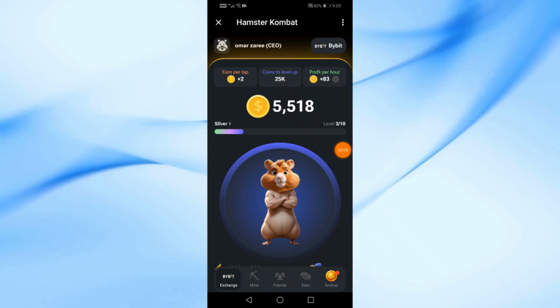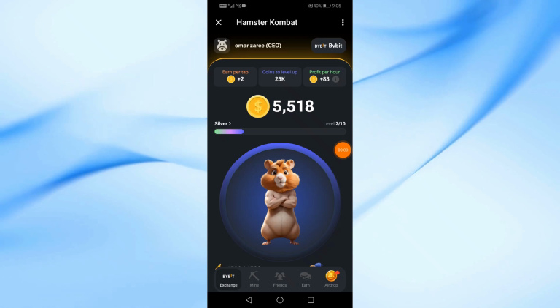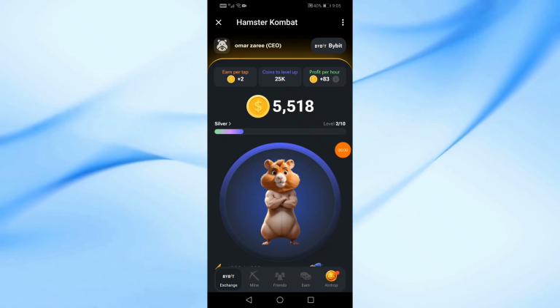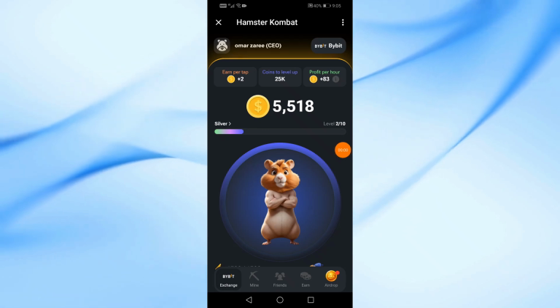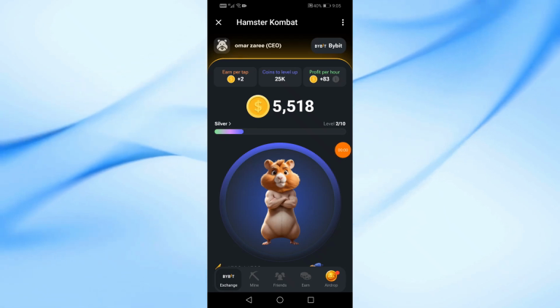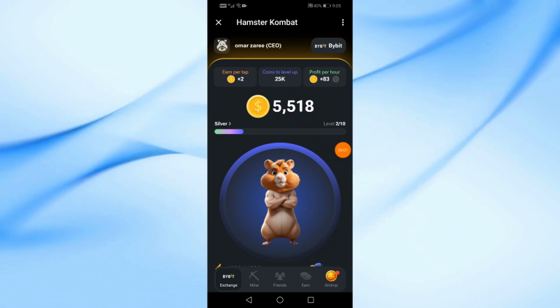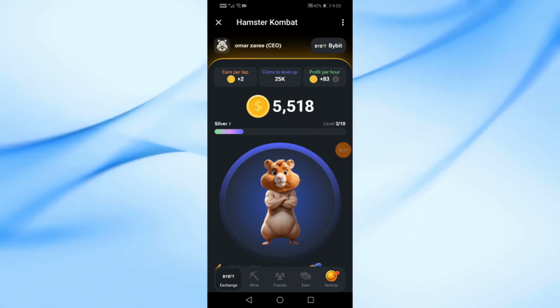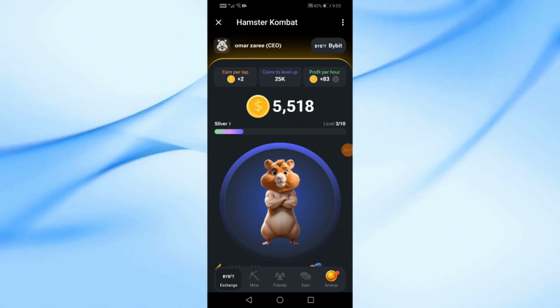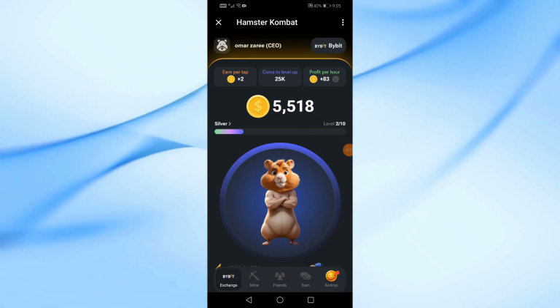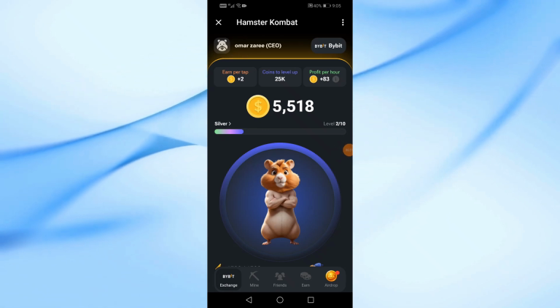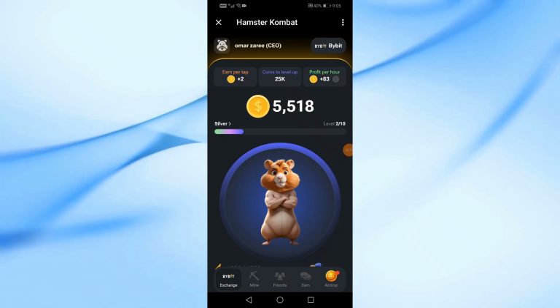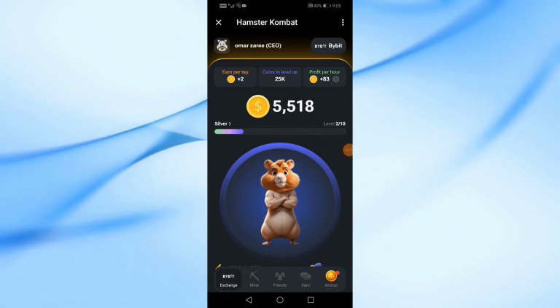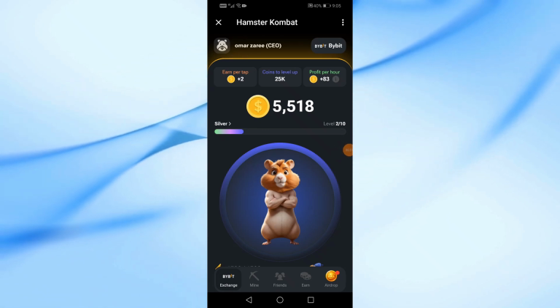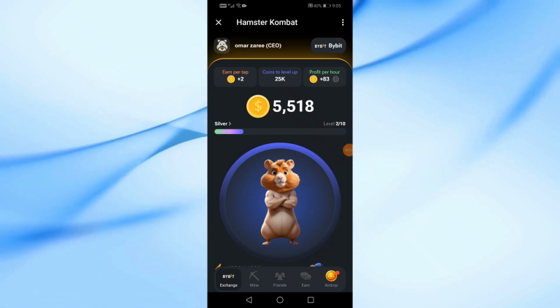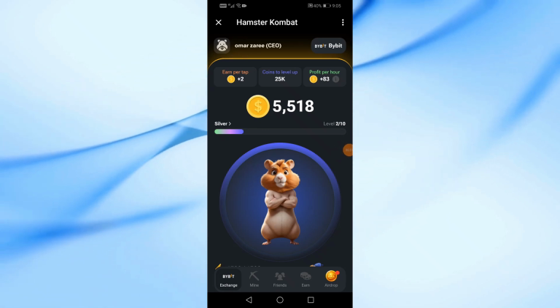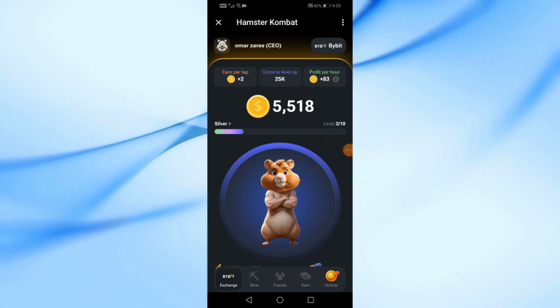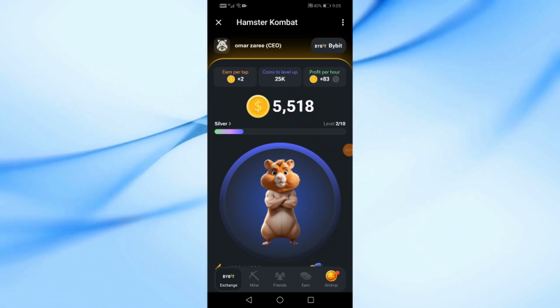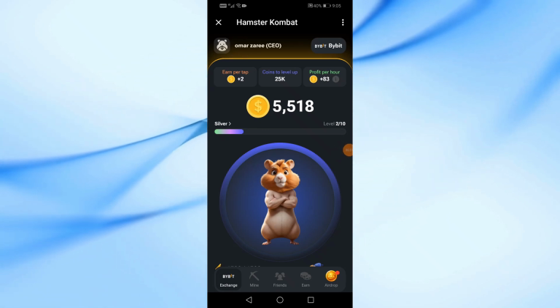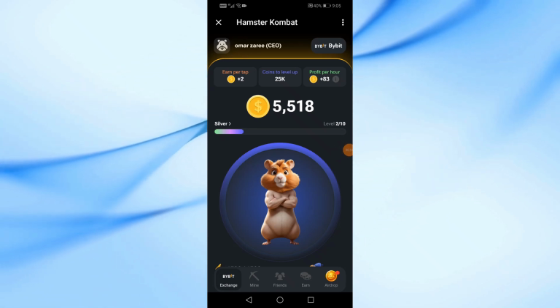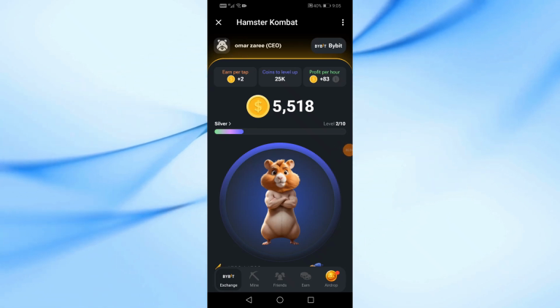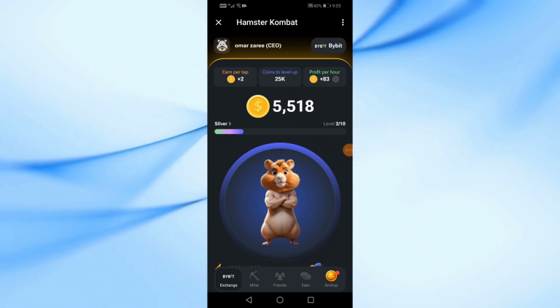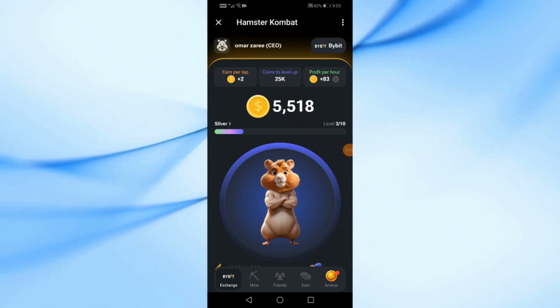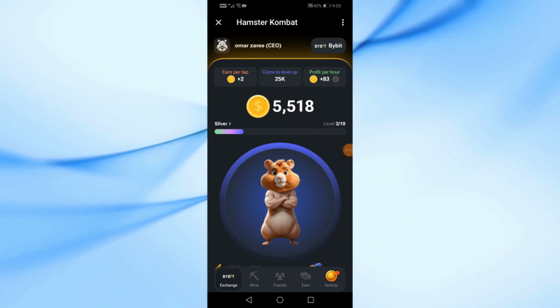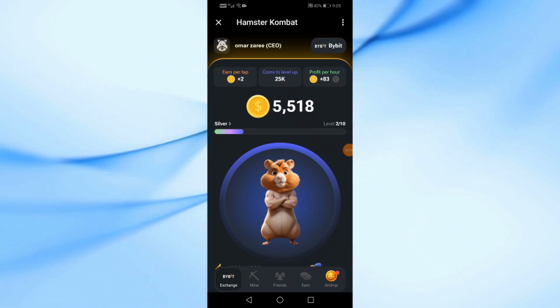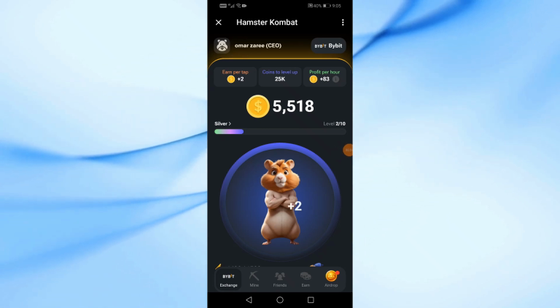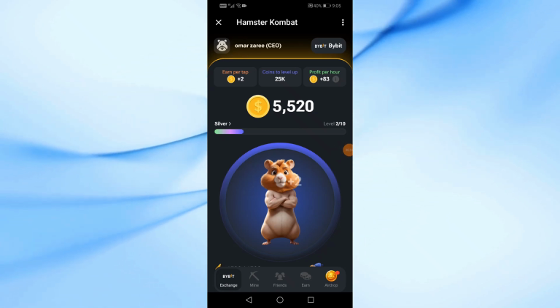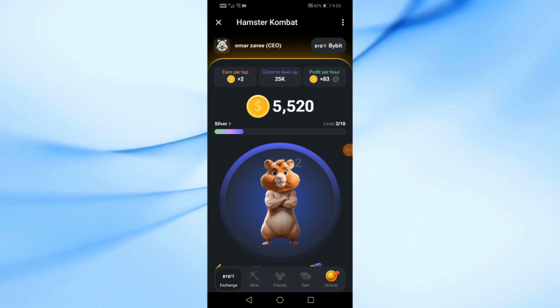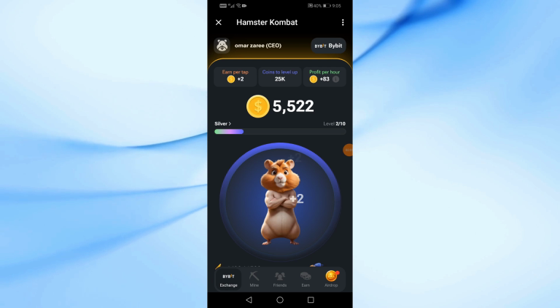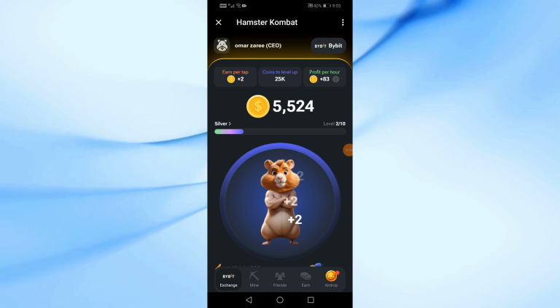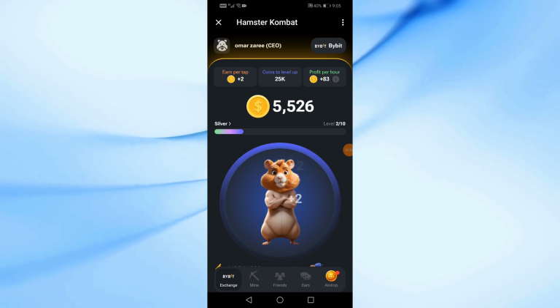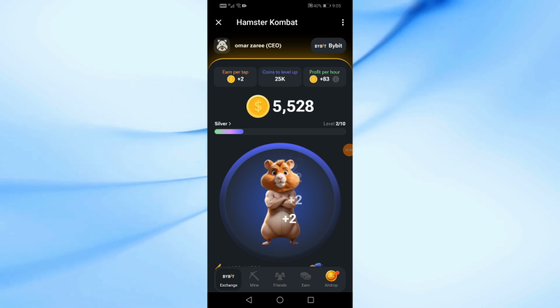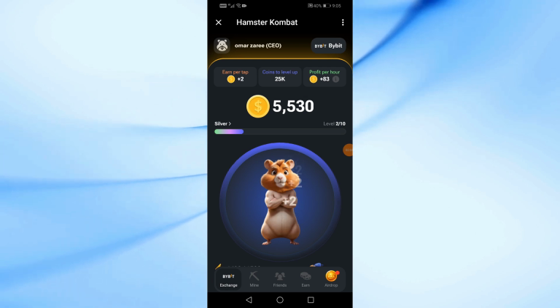In this video I will show you how to connect Hamster Combat to Tonhub Wallet. Let's start by opening the Hamster Combat app using Telegram.